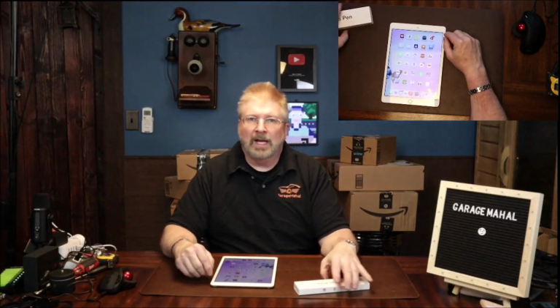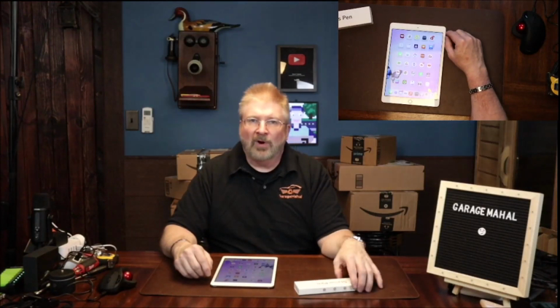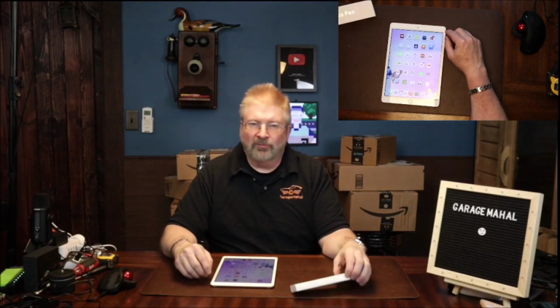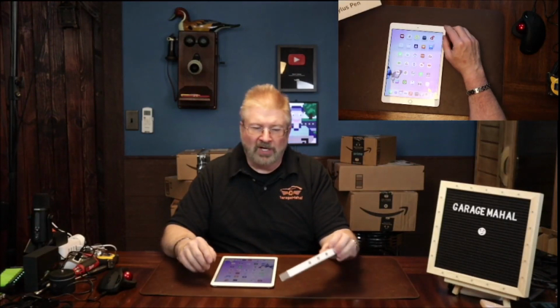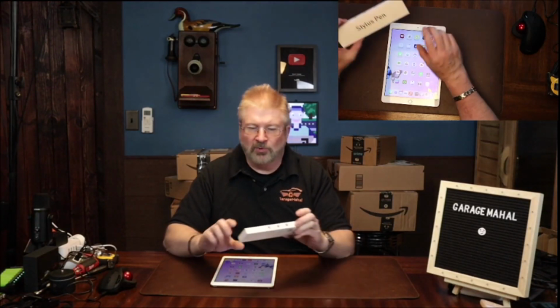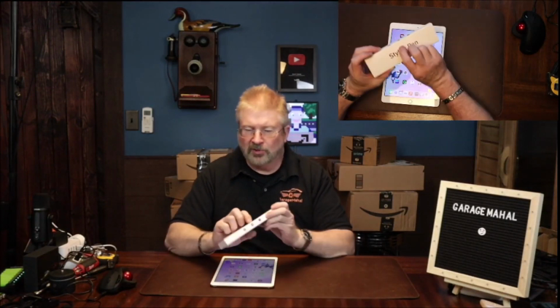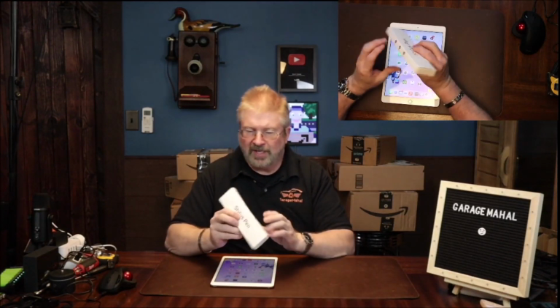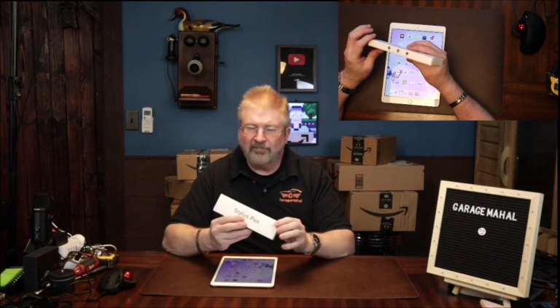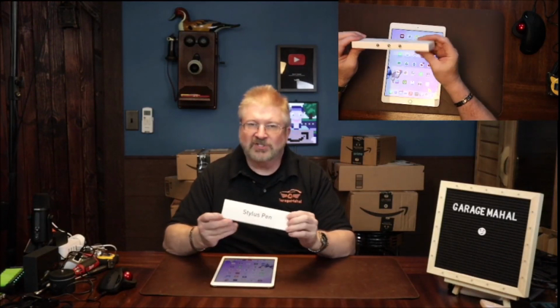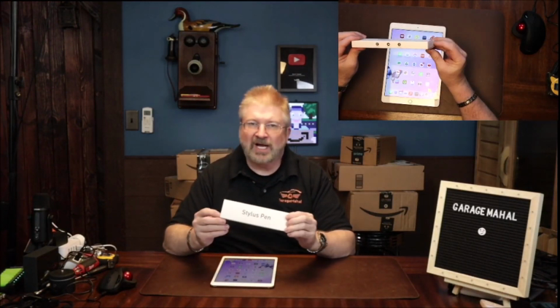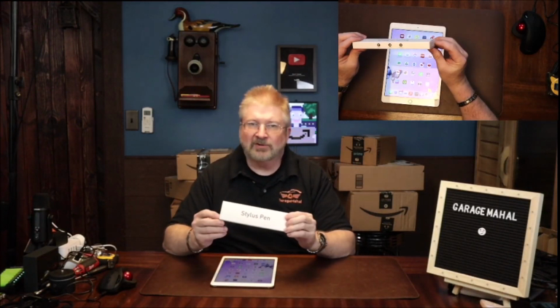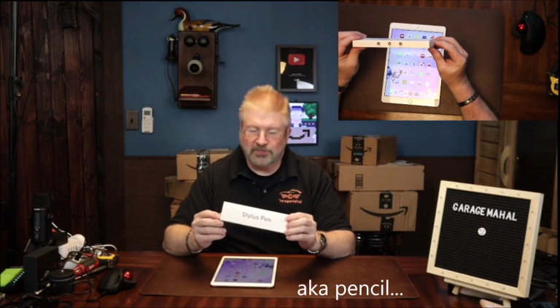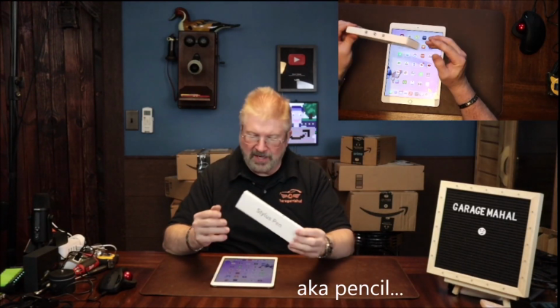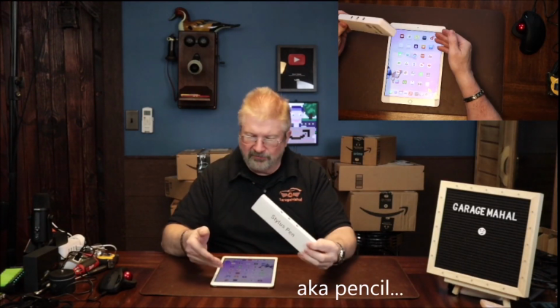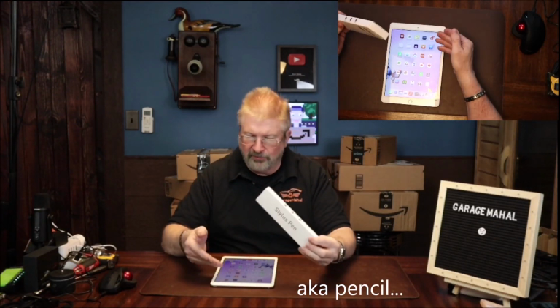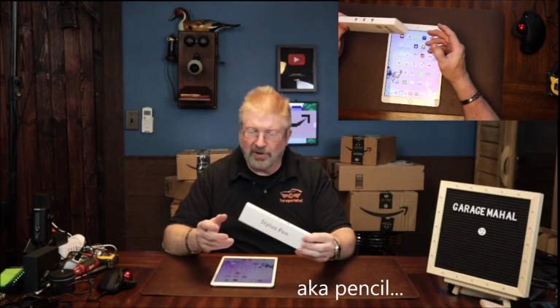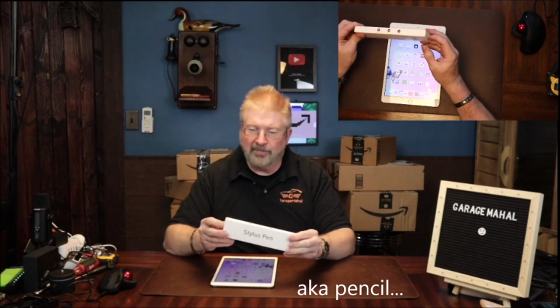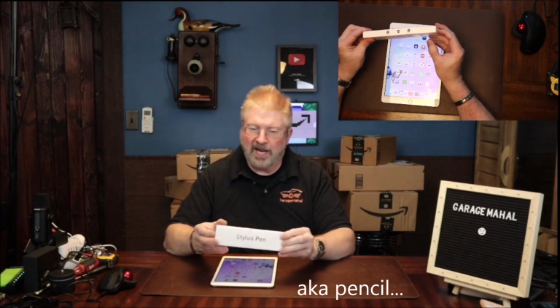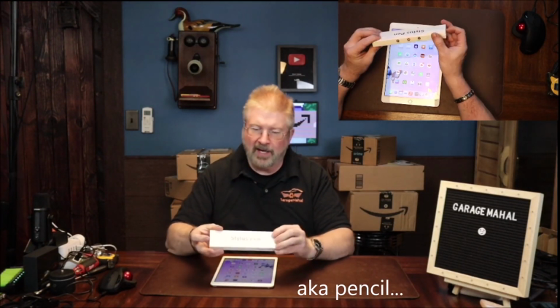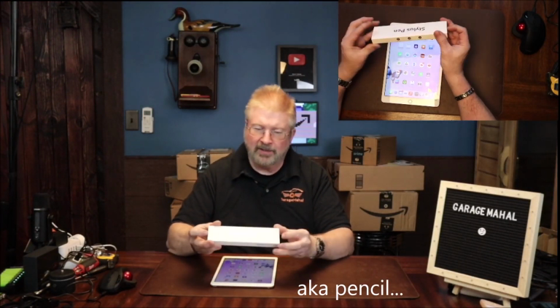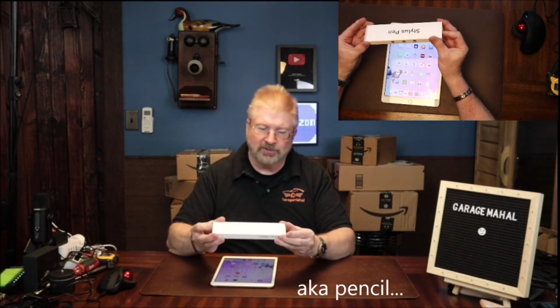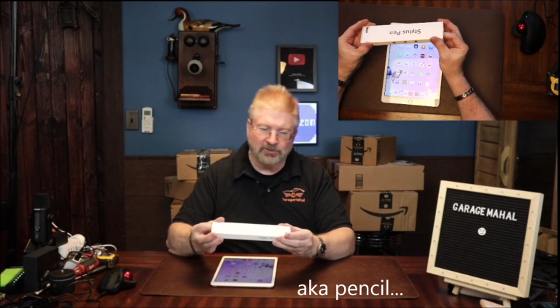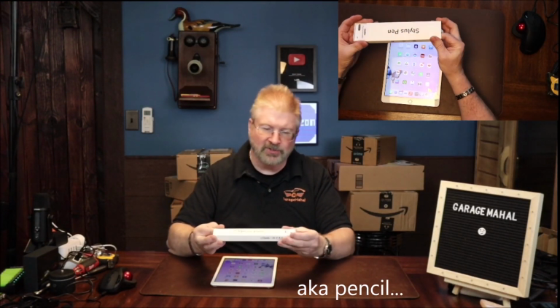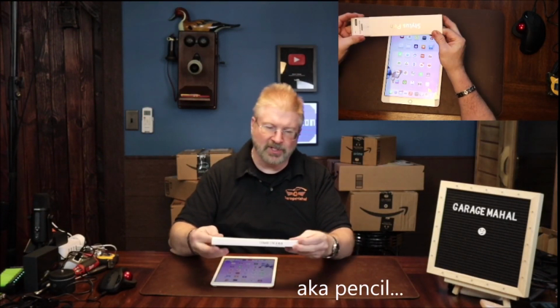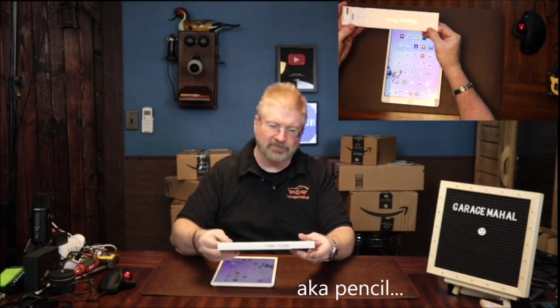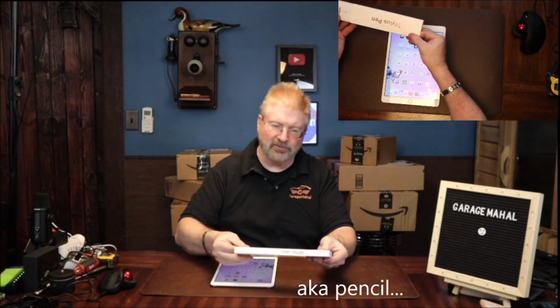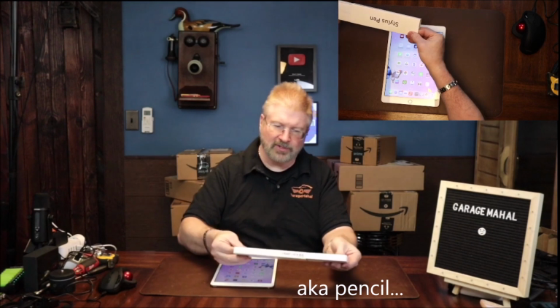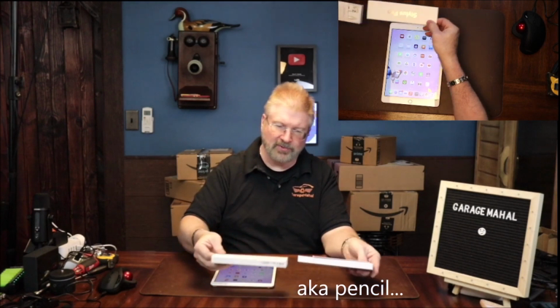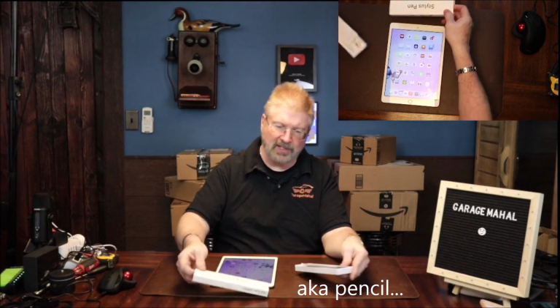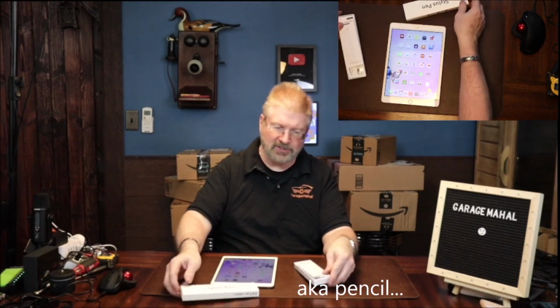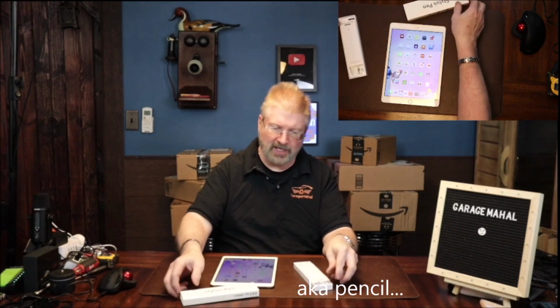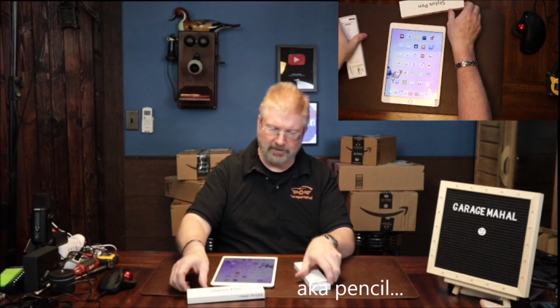Hey, Brian from GarageMahol. Today I have this stylus pen for your iPad. So let's open this up and see everything that we get inside it.